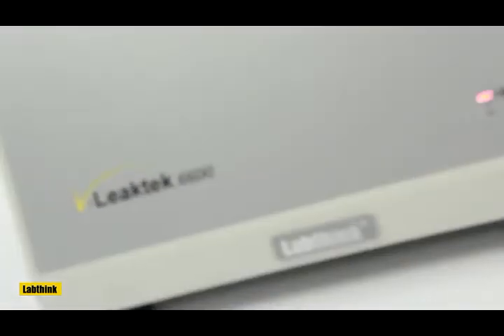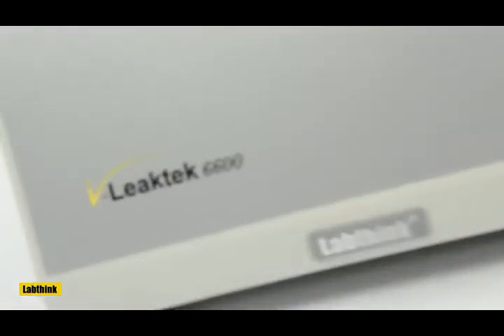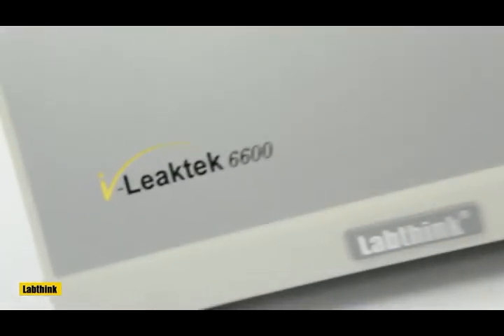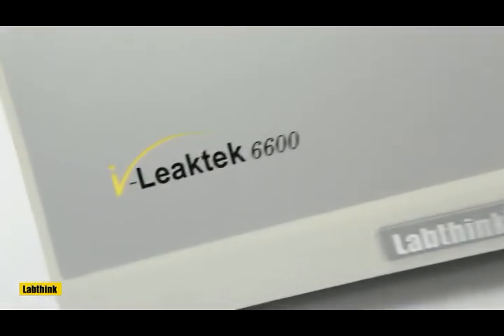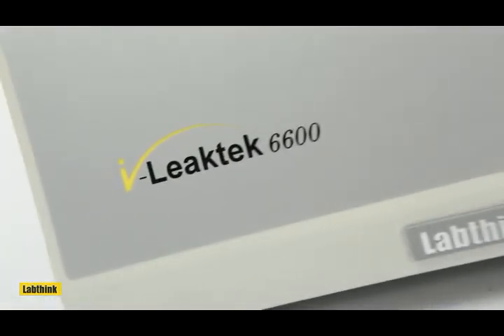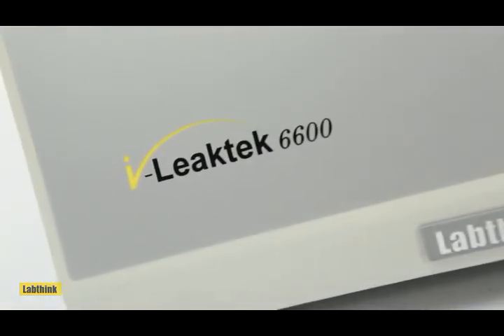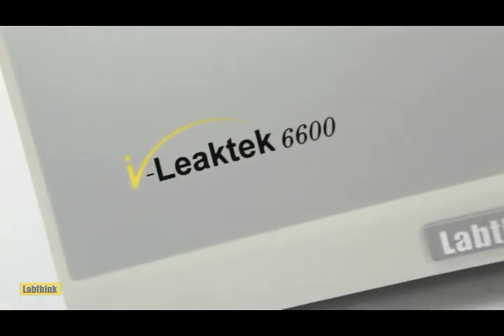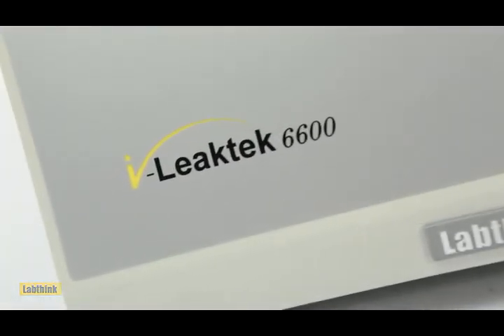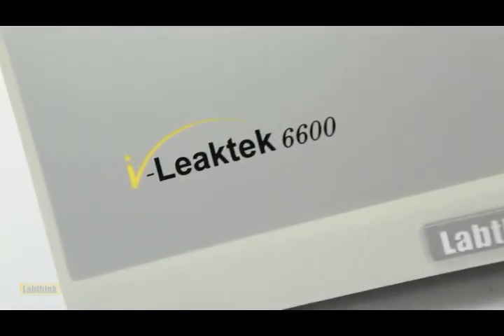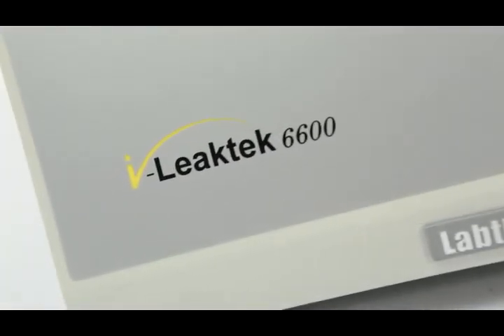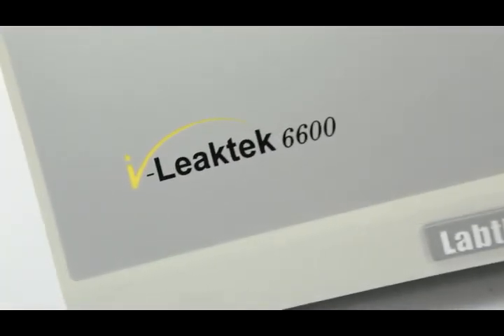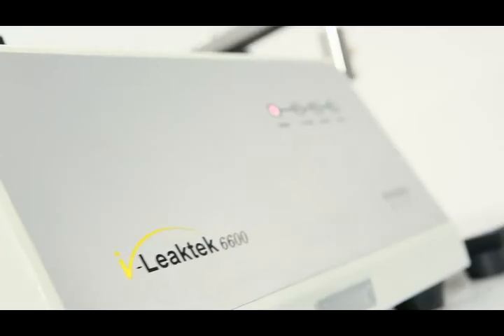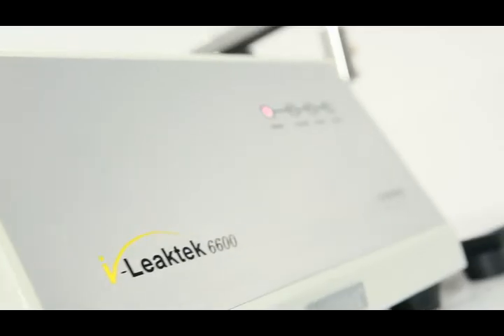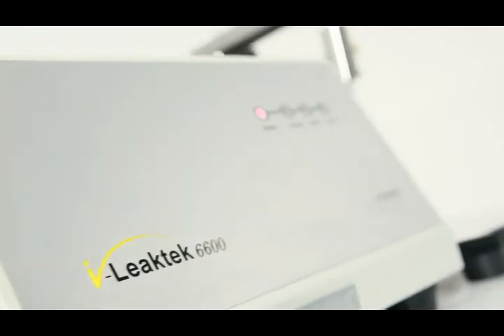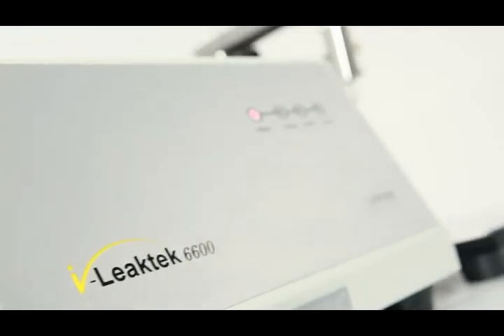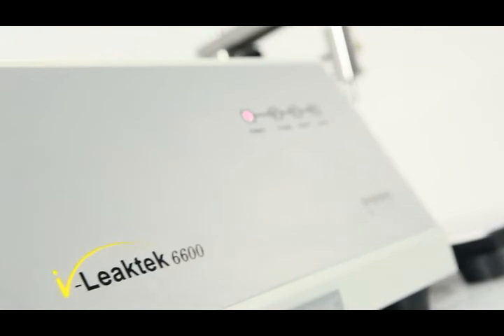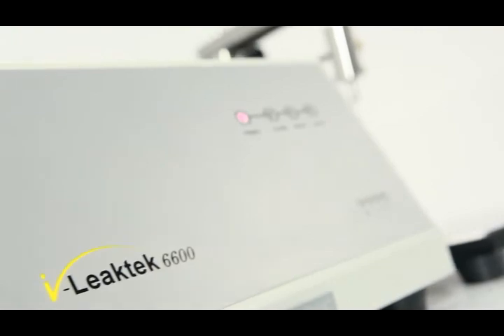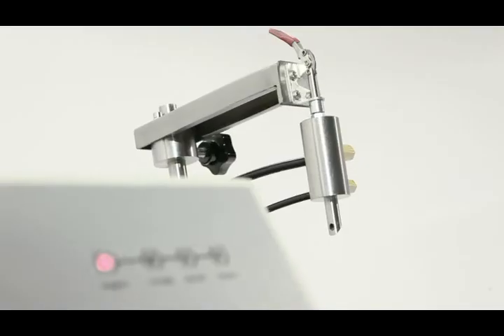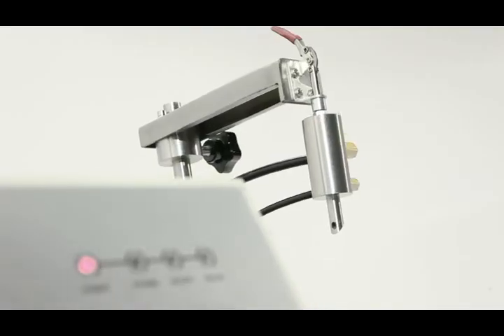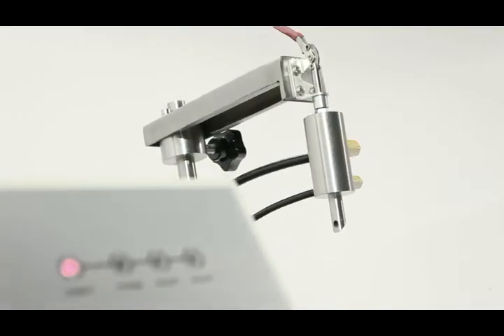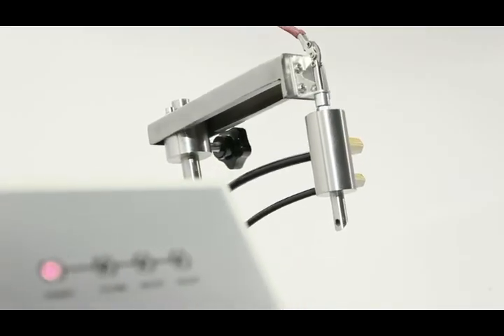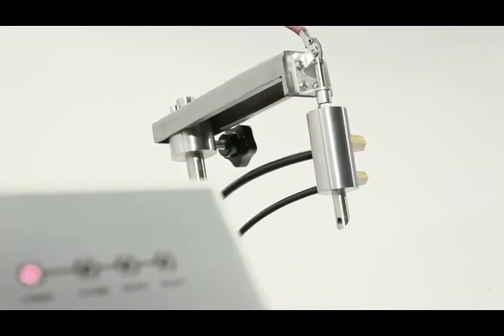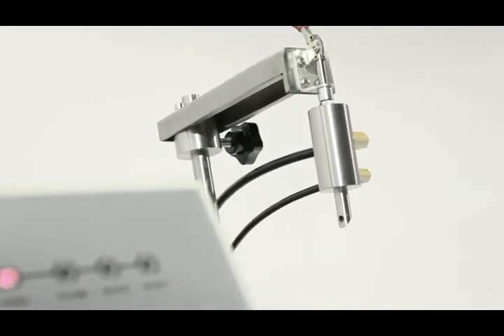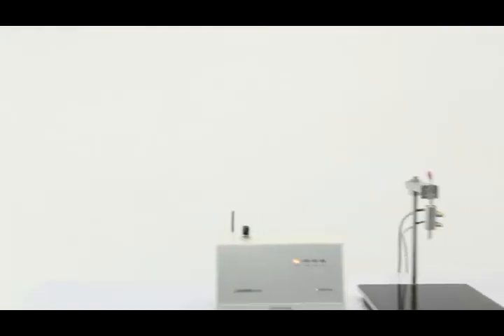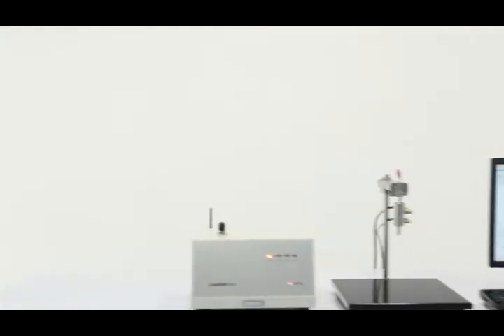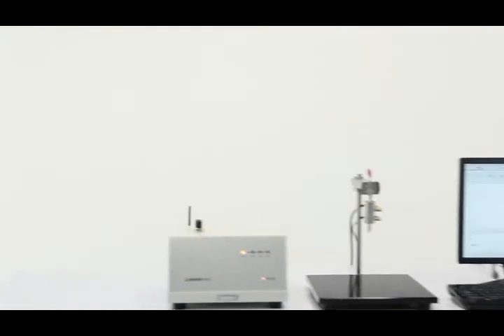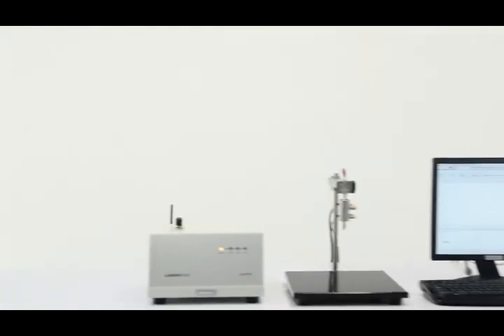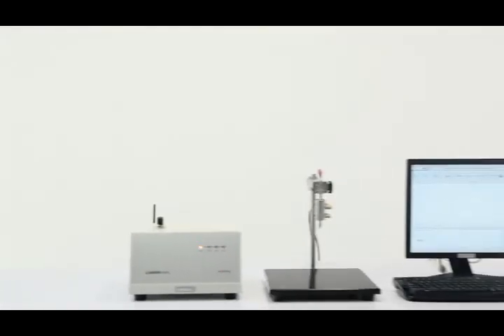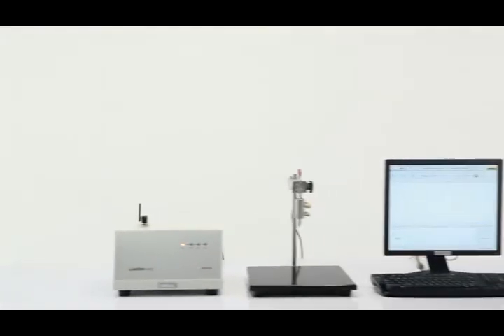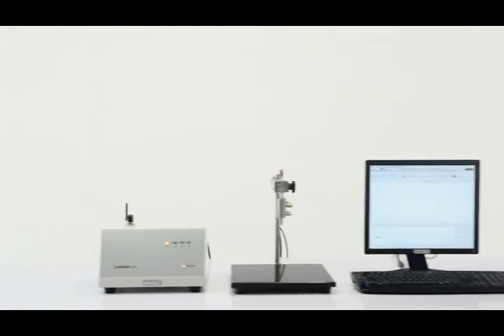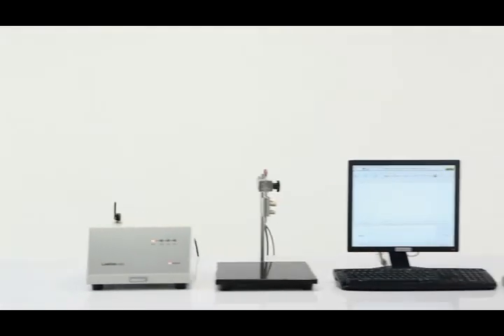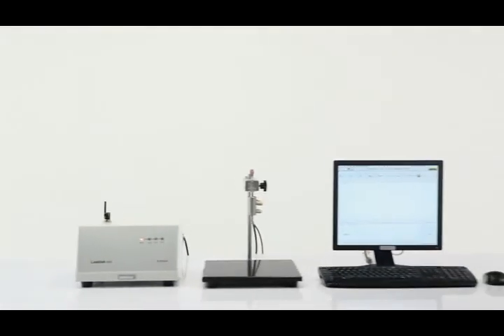i-Leak Tech 6600, your excellent choice for leak and seal strength tester.